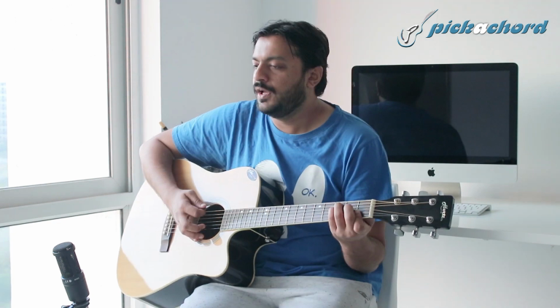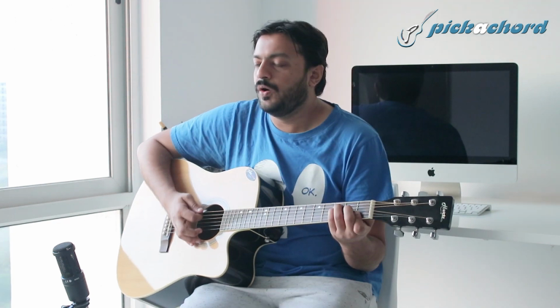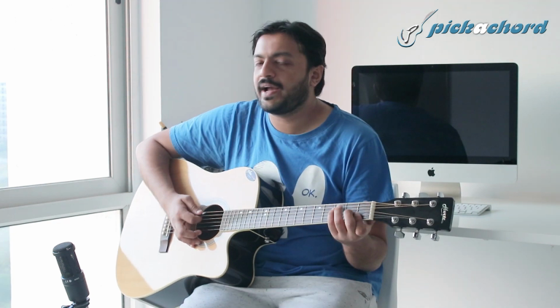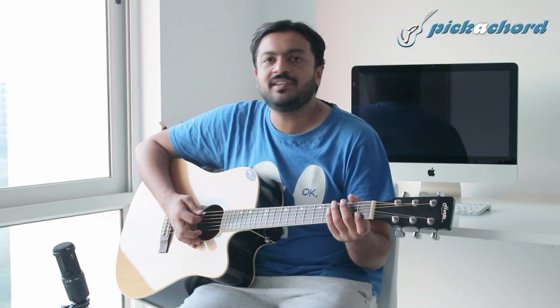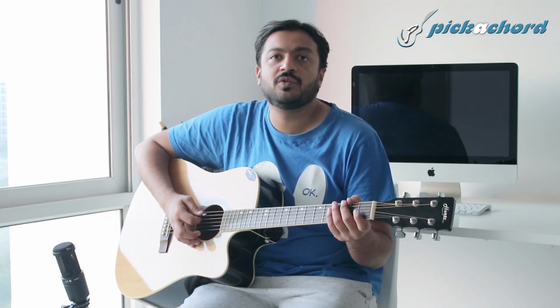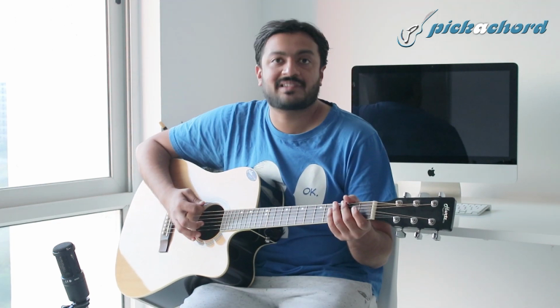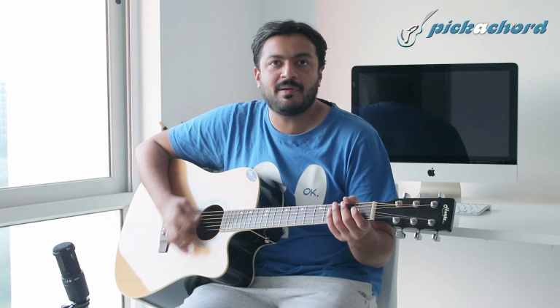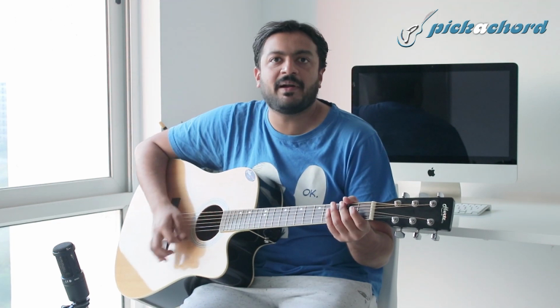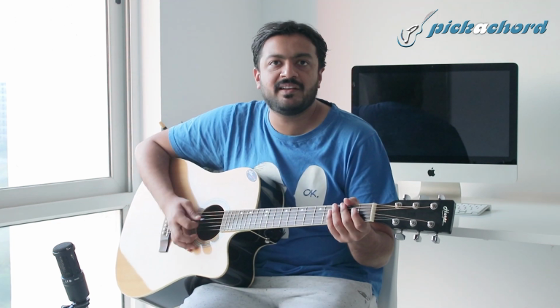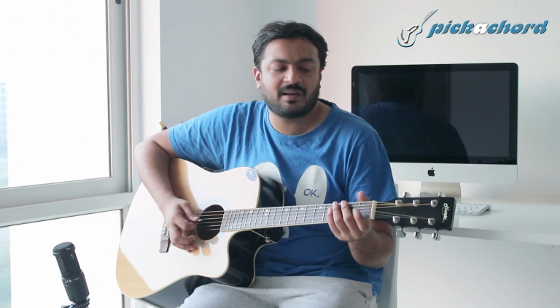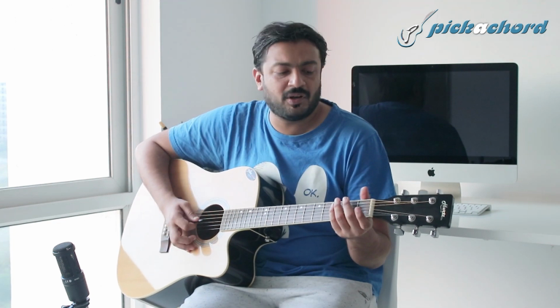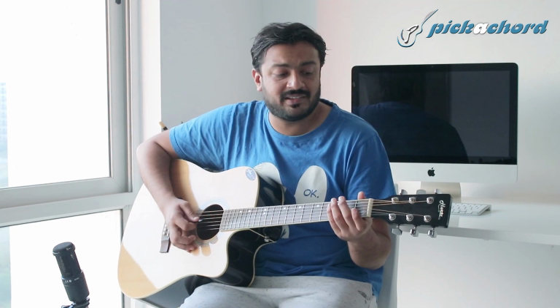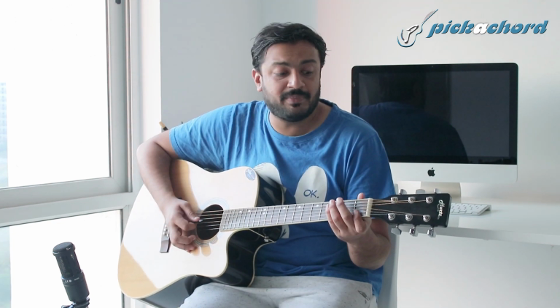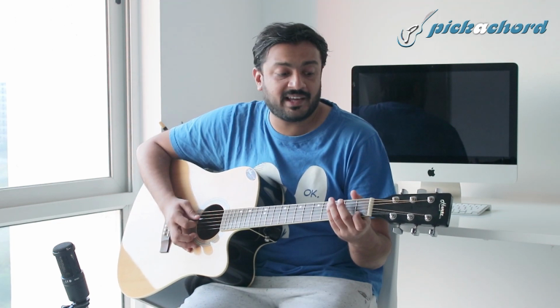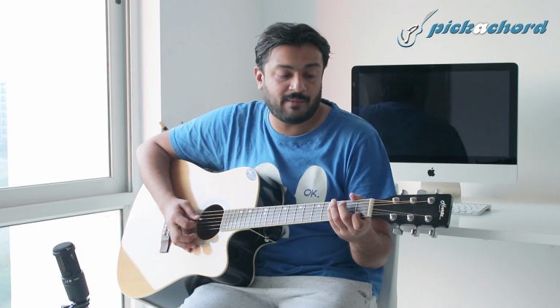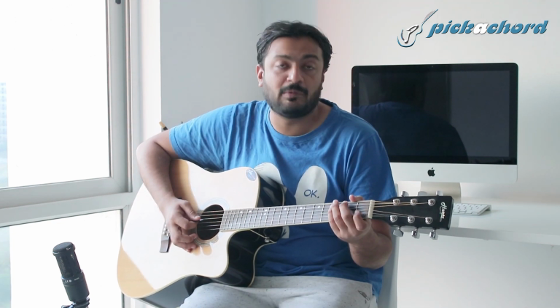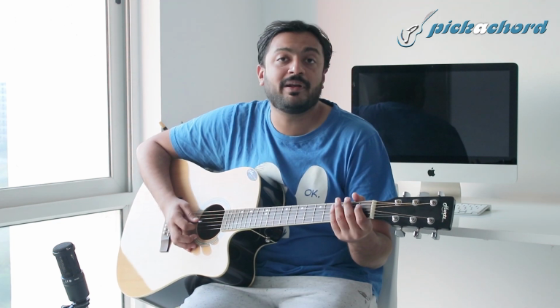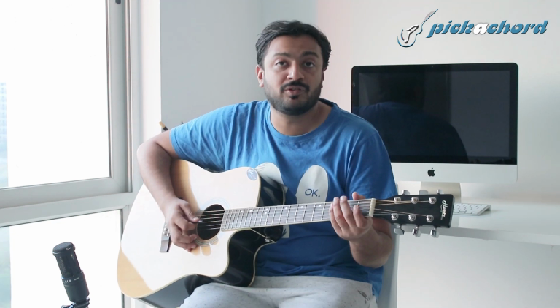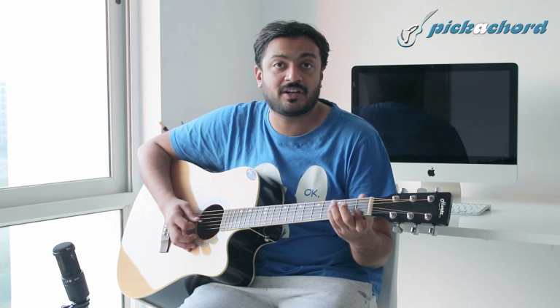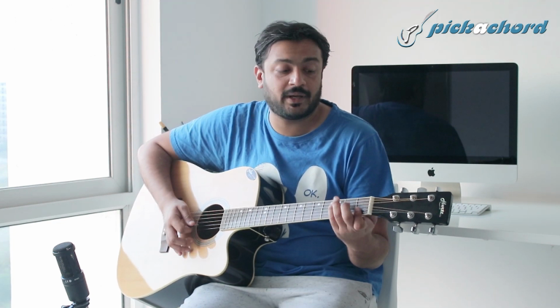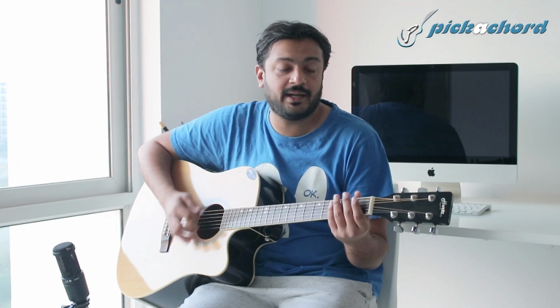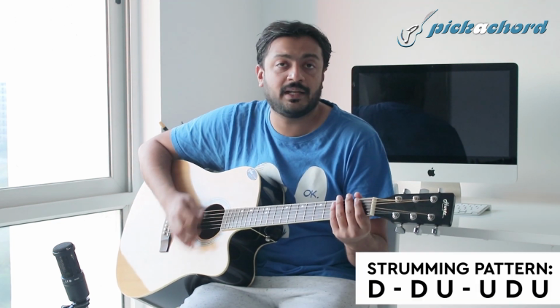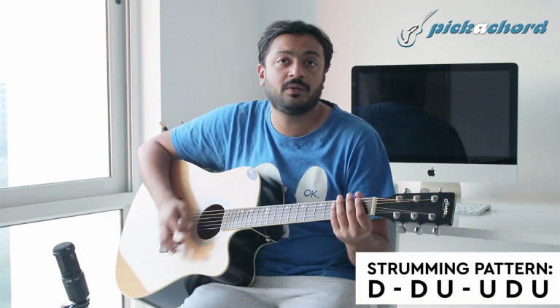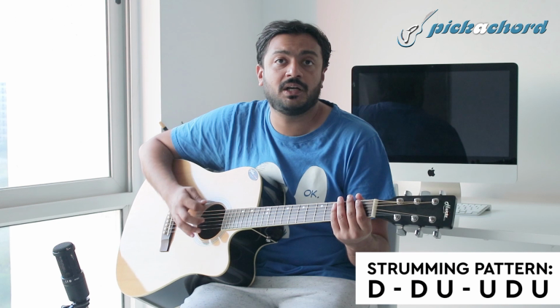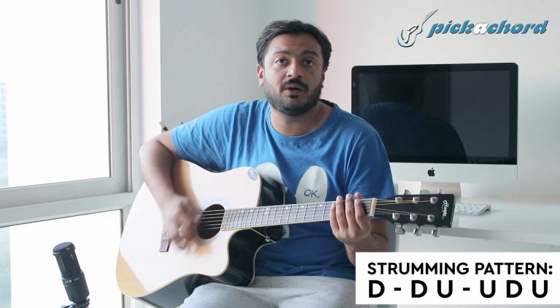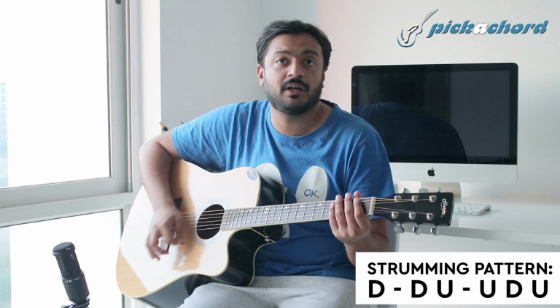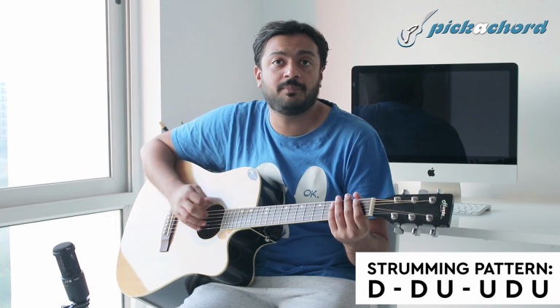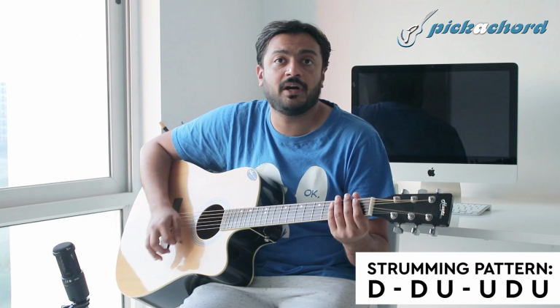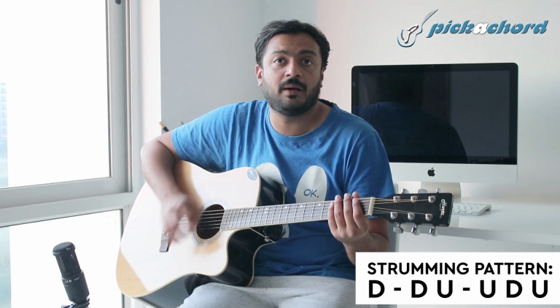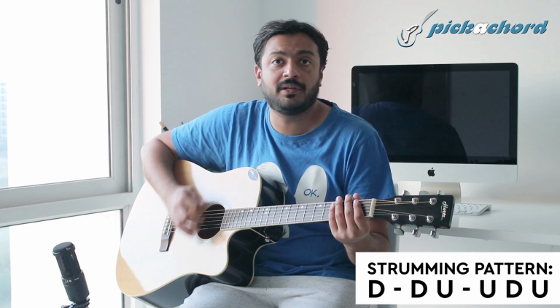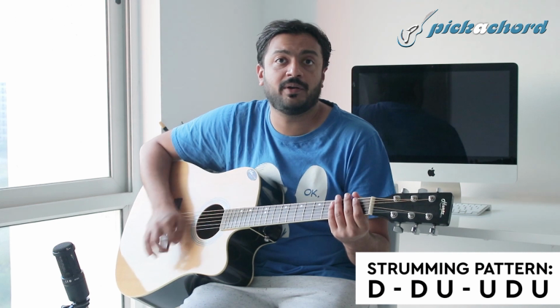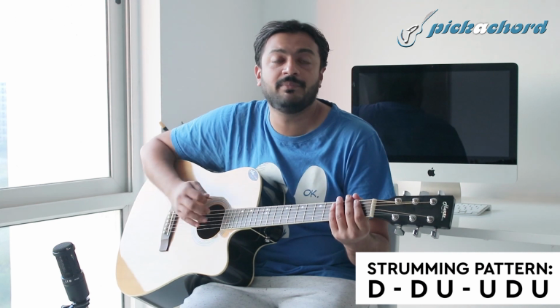The strumming pattern is very simple. It goes: down, down, up, up, down, up.